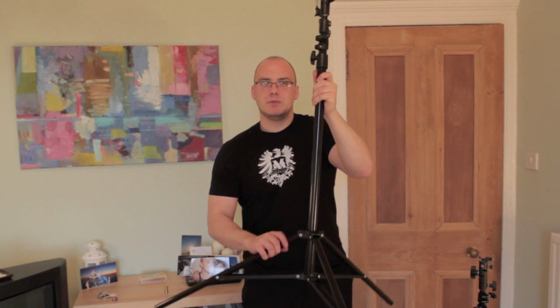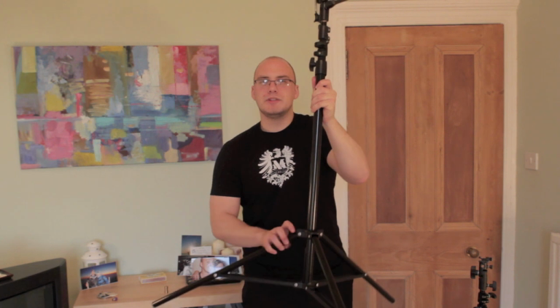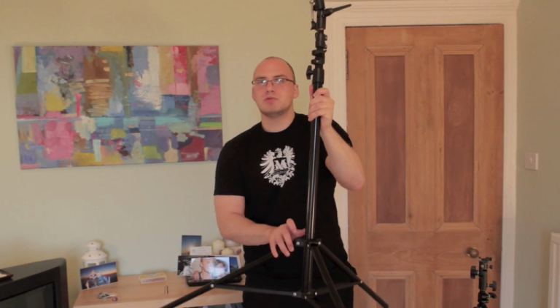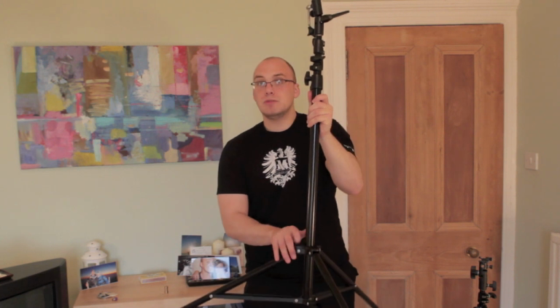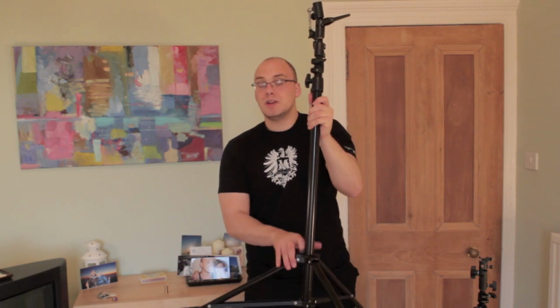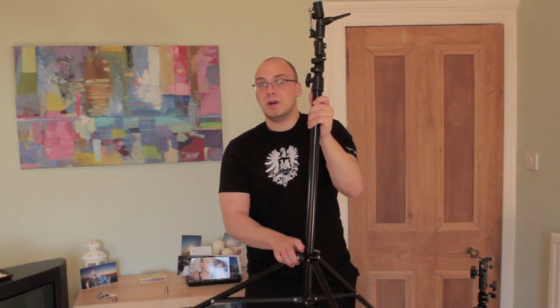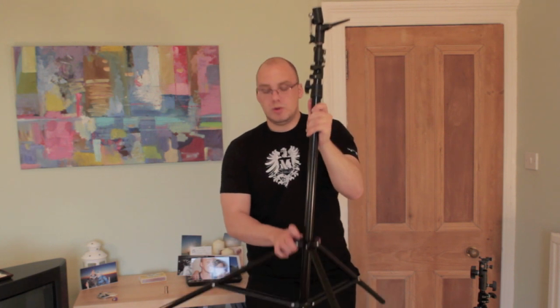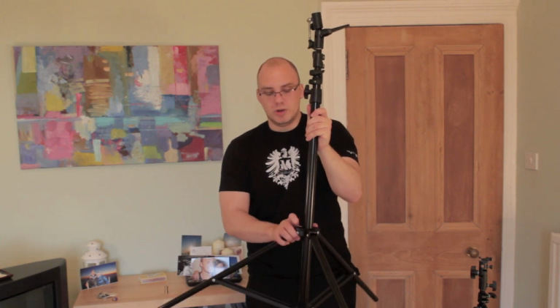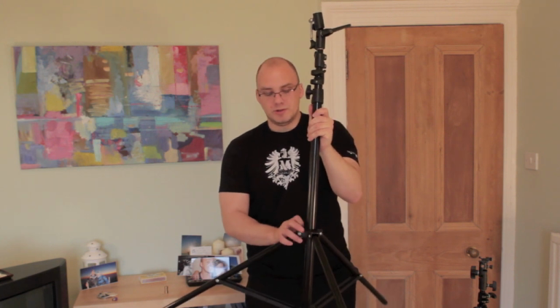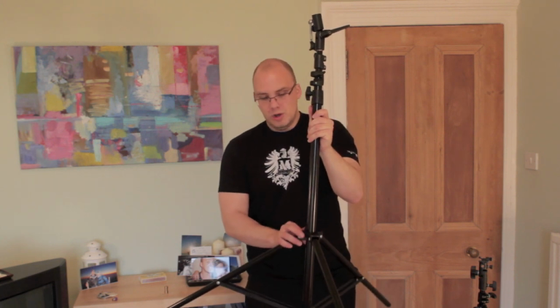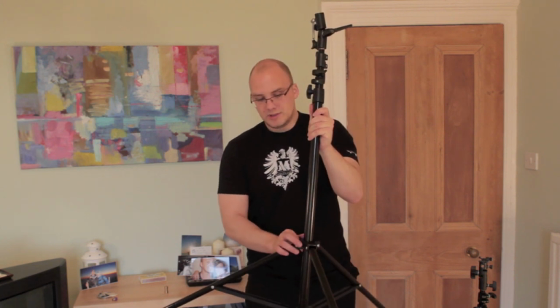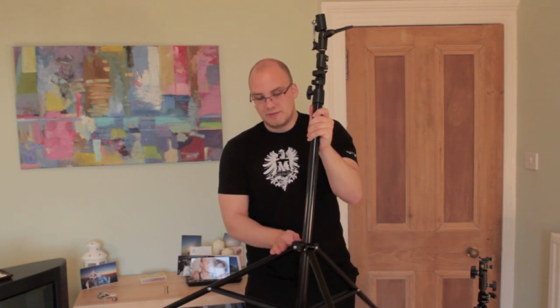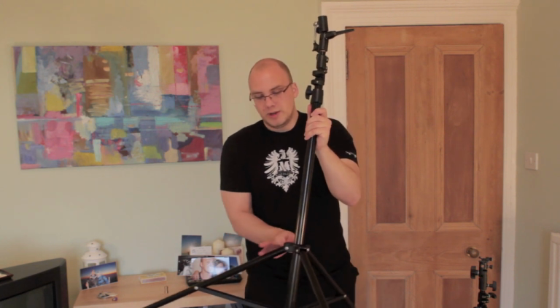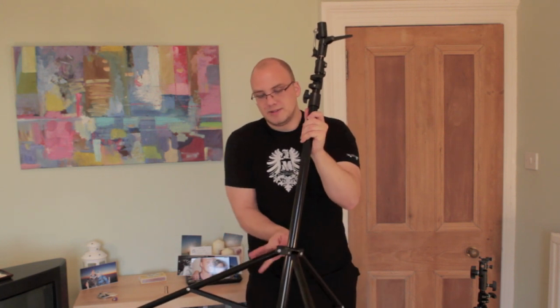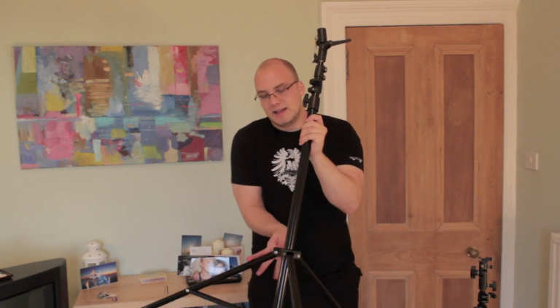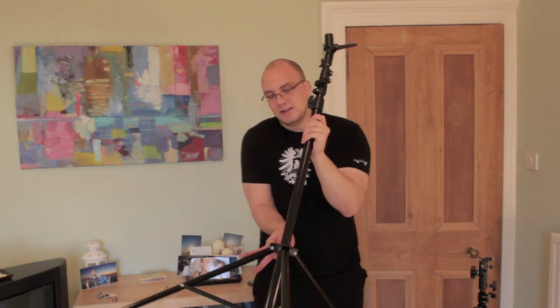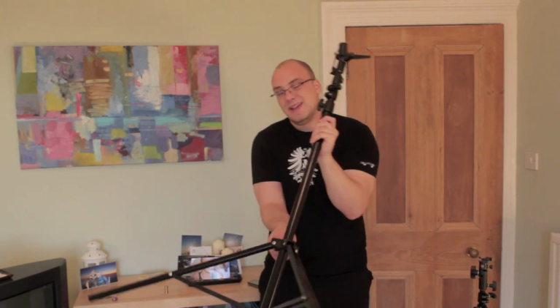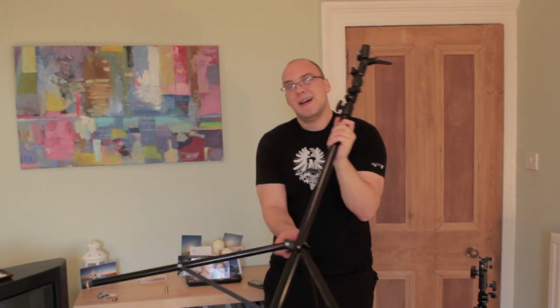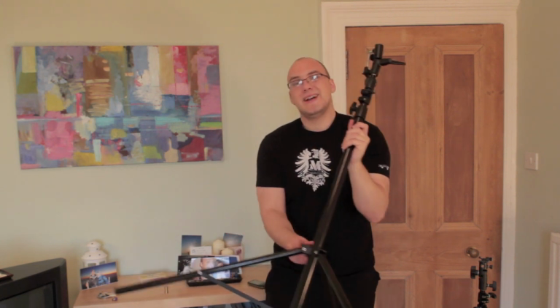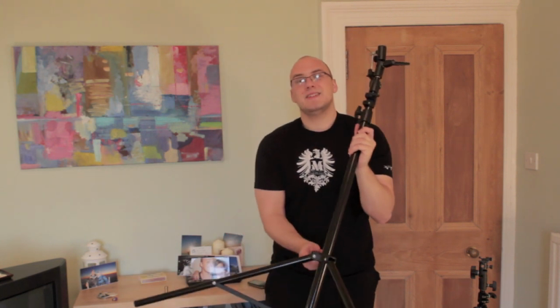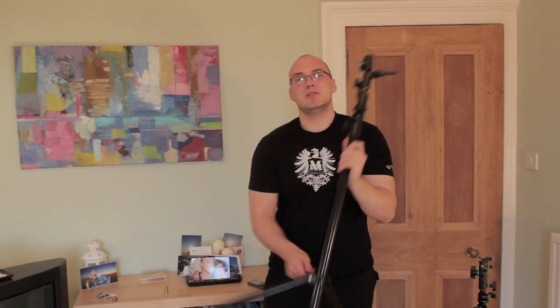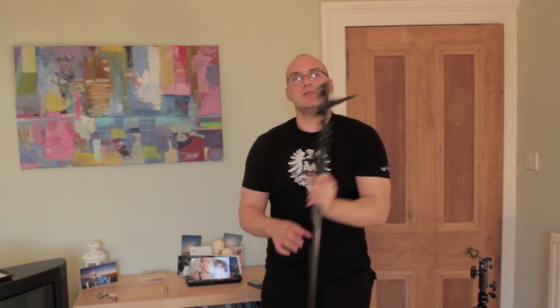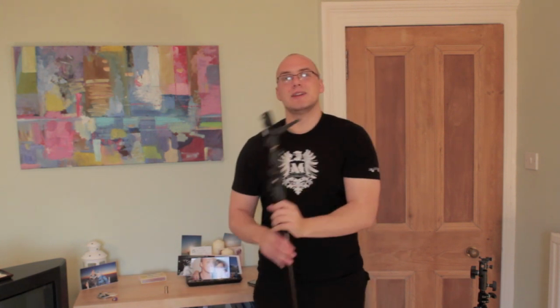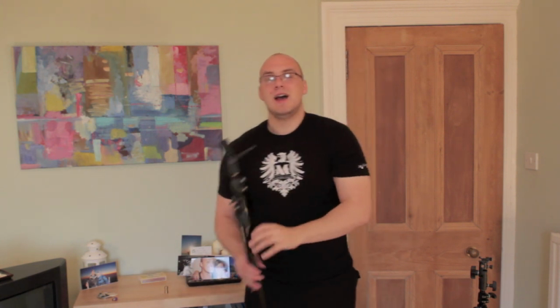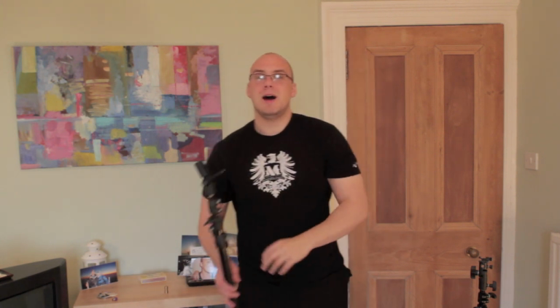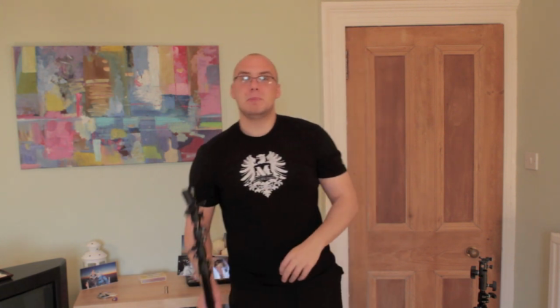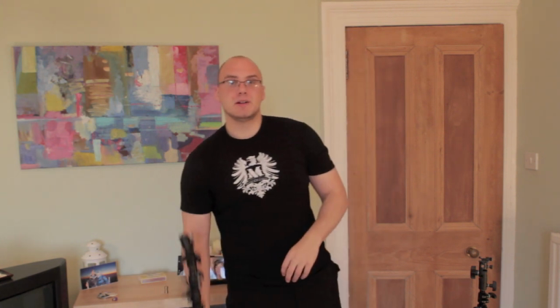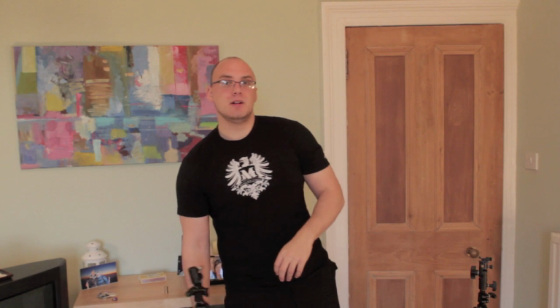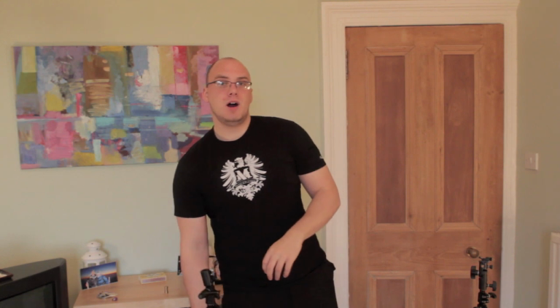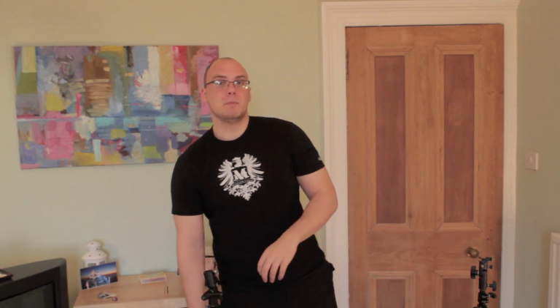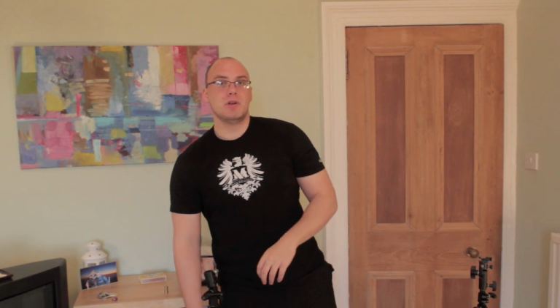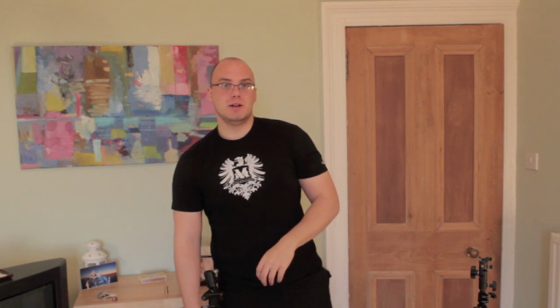There's a reason why you might want ones which have a wider stand, and that's if you're using a bigger umbrella.